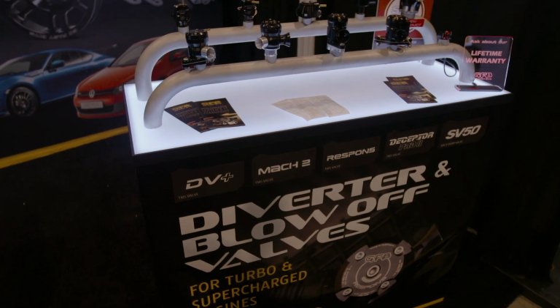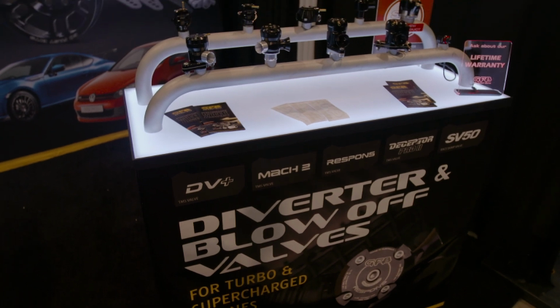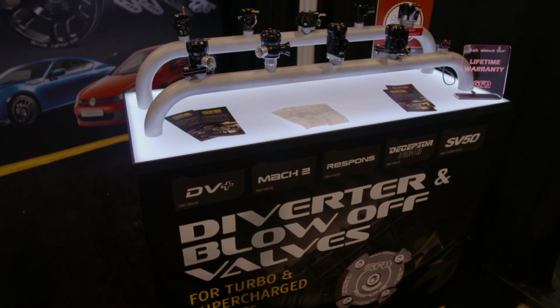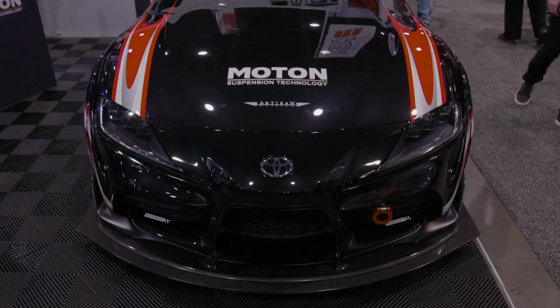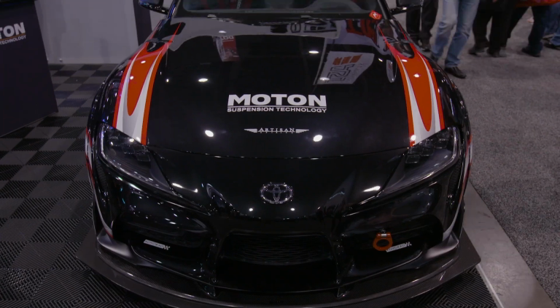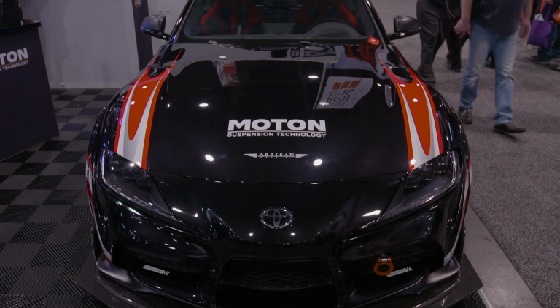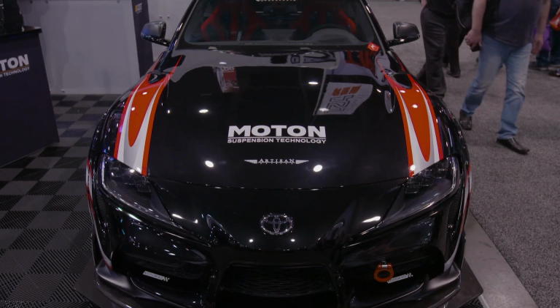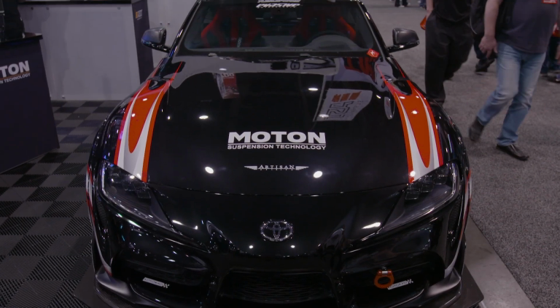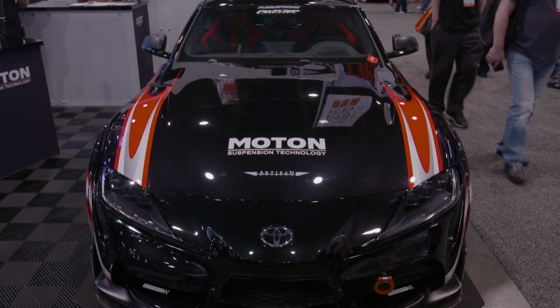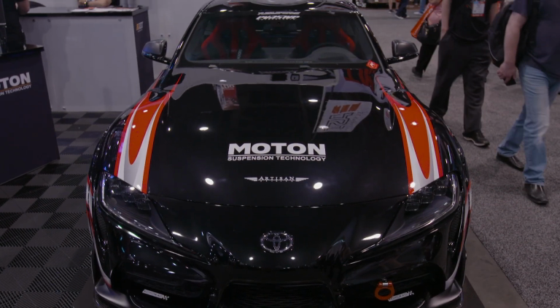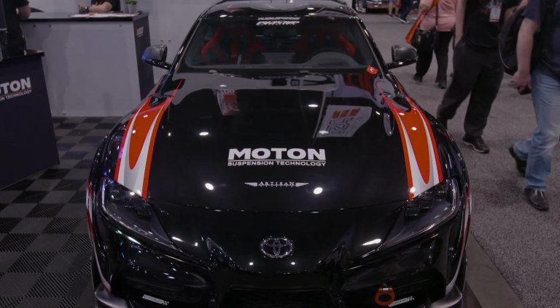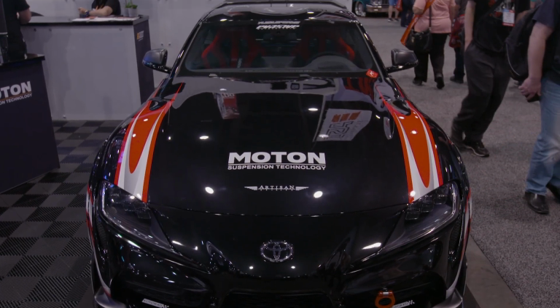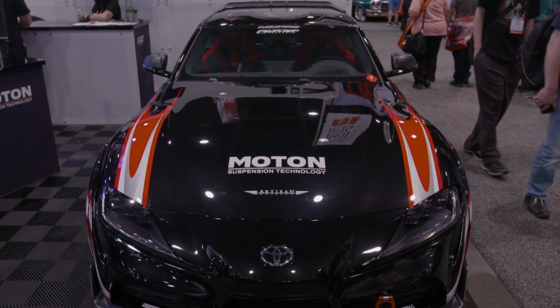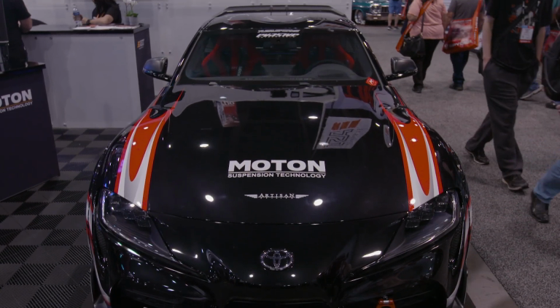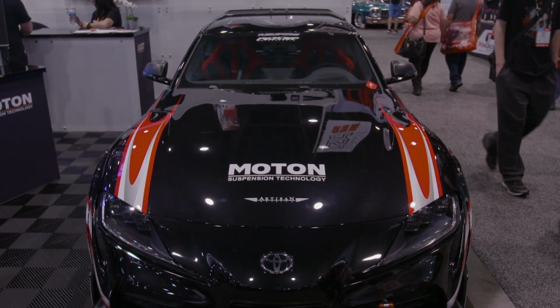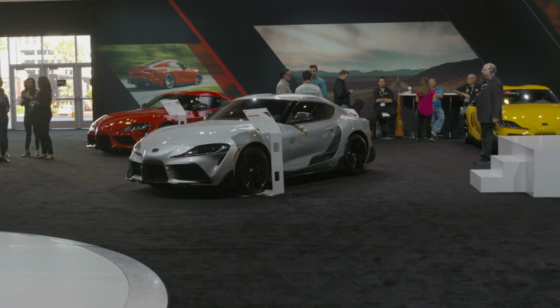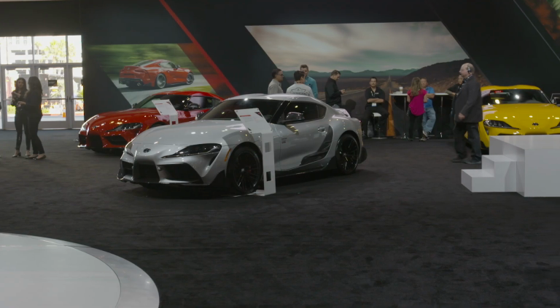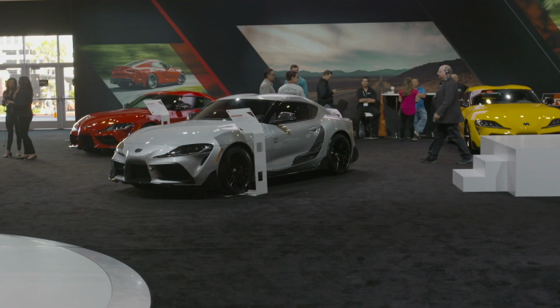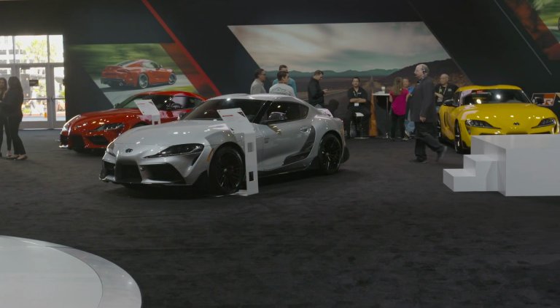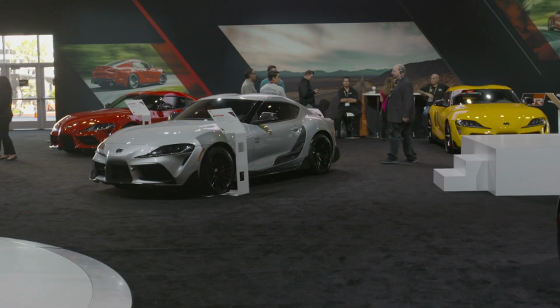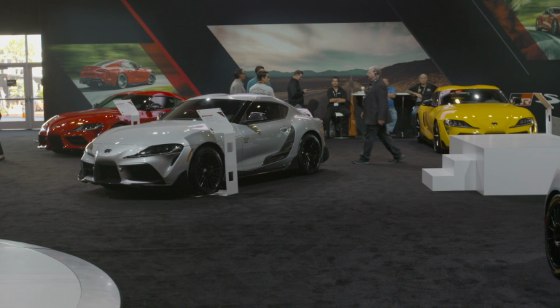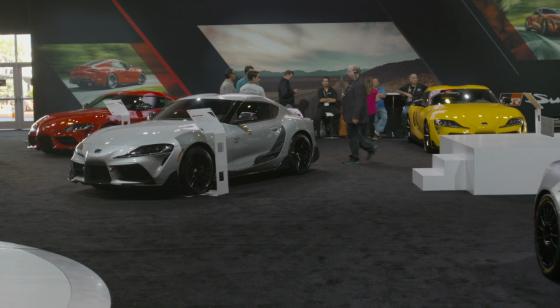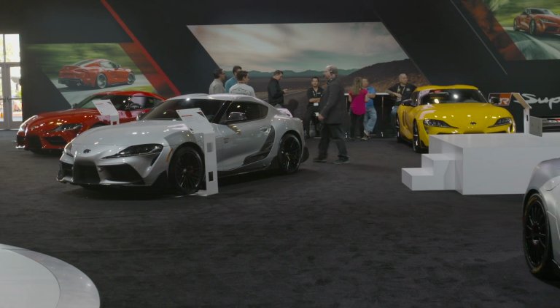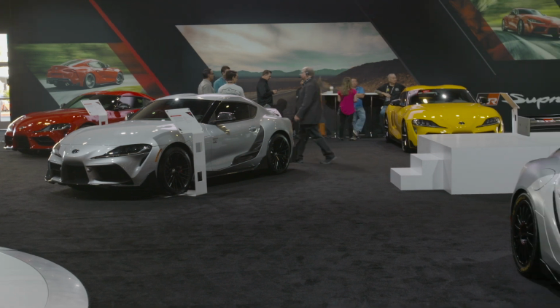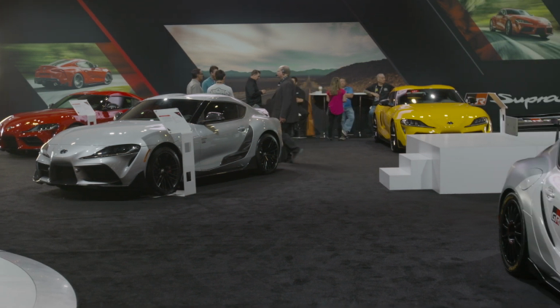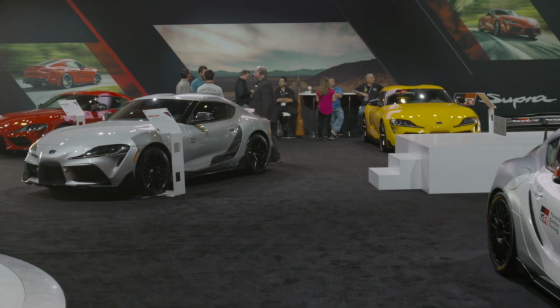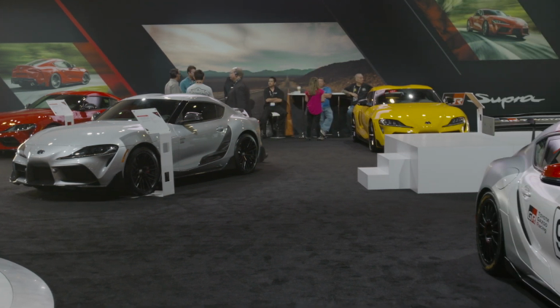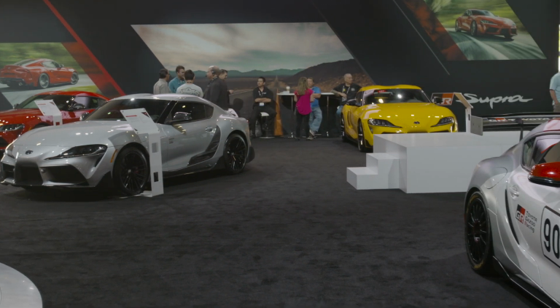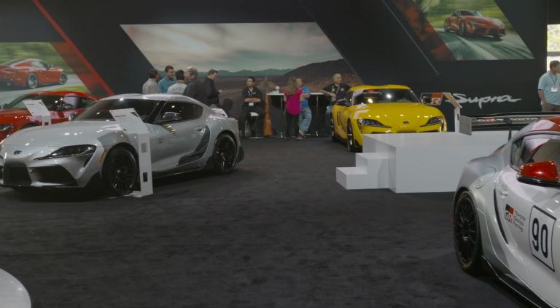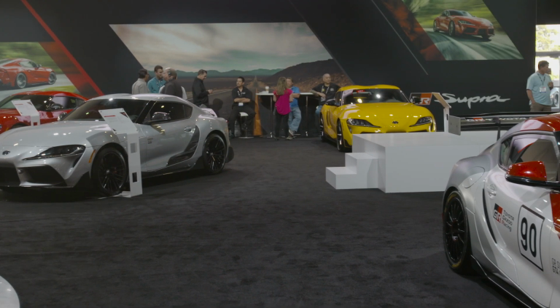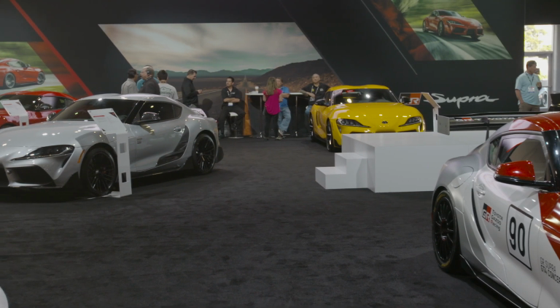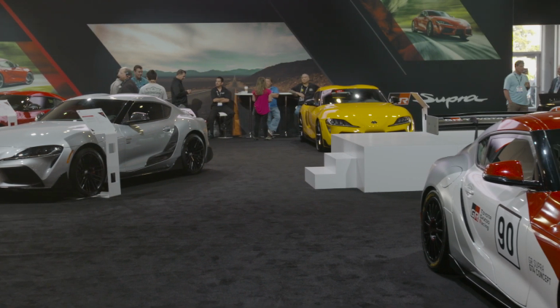Yeah, we've seen a lot of changes here at the show. Every year there's a new hero car. This year it's looking like the Toyota Supra.